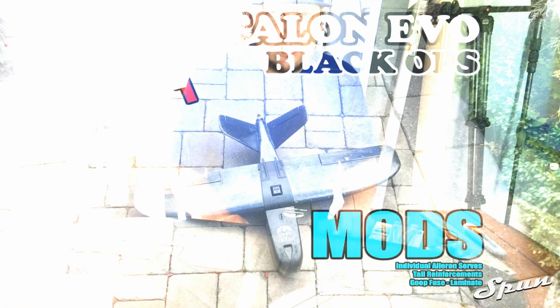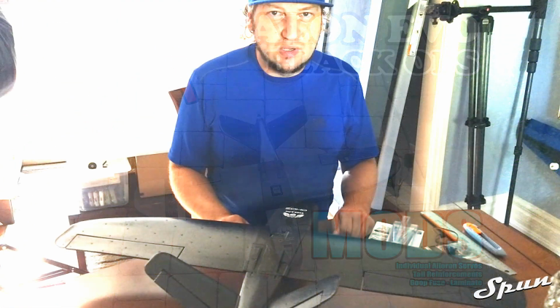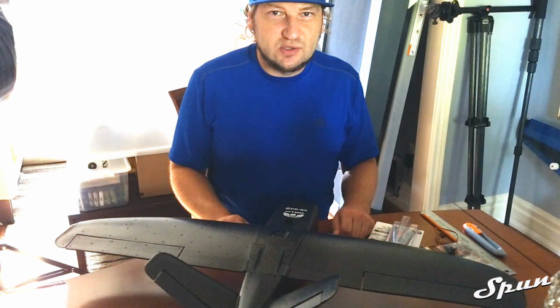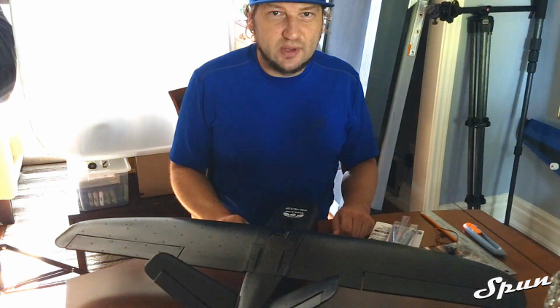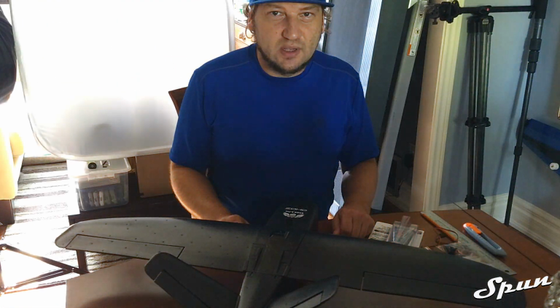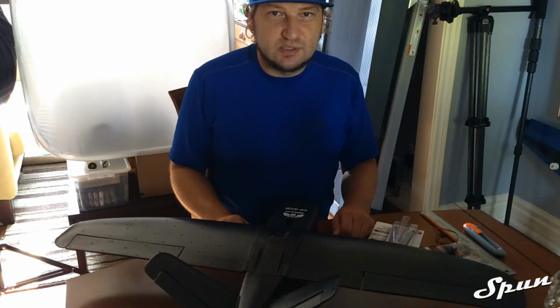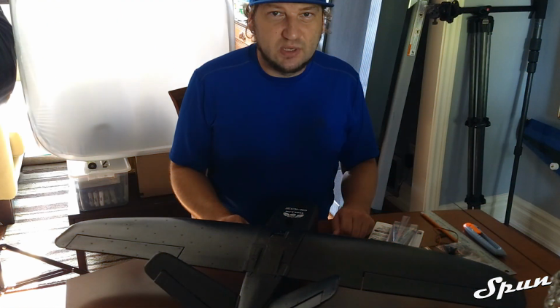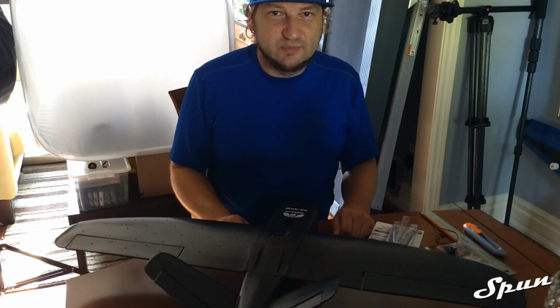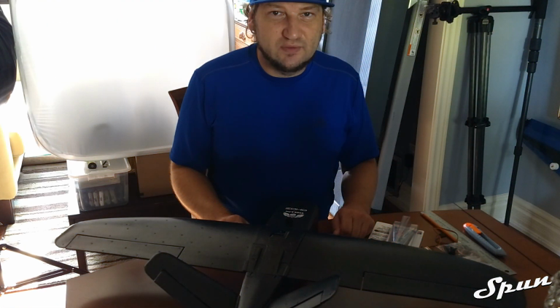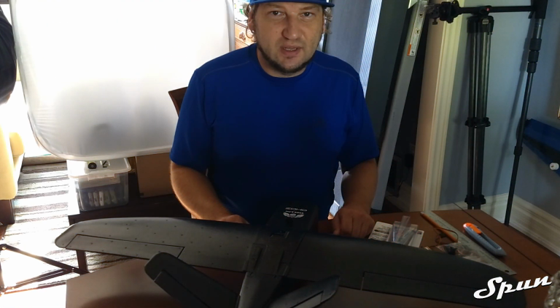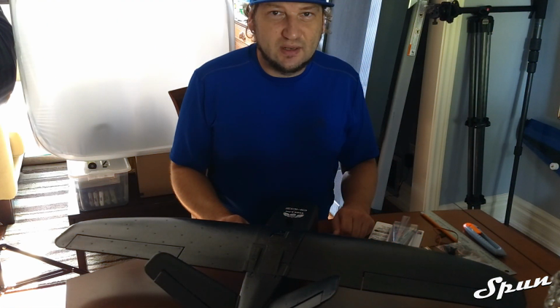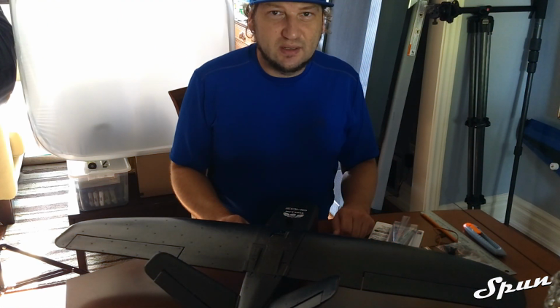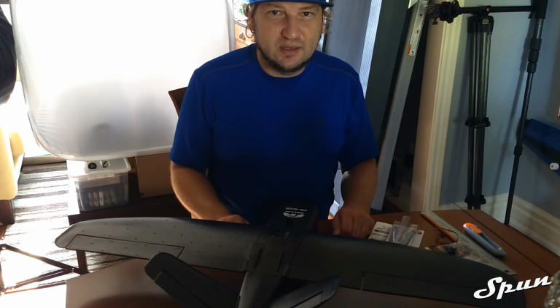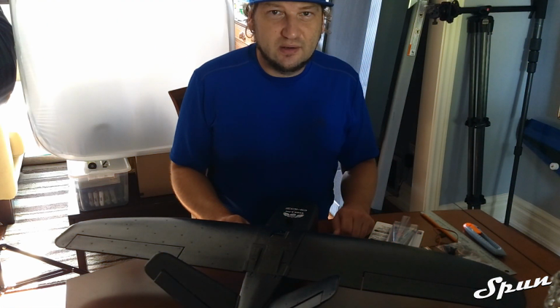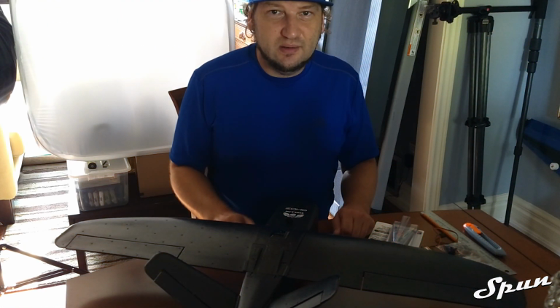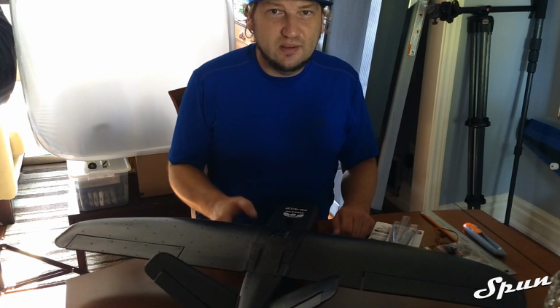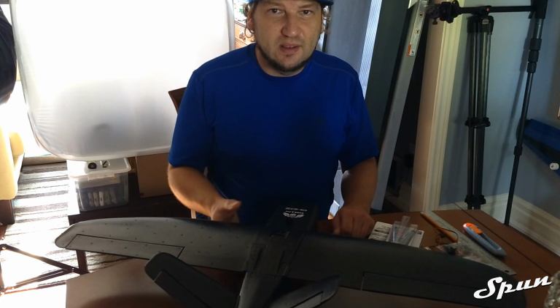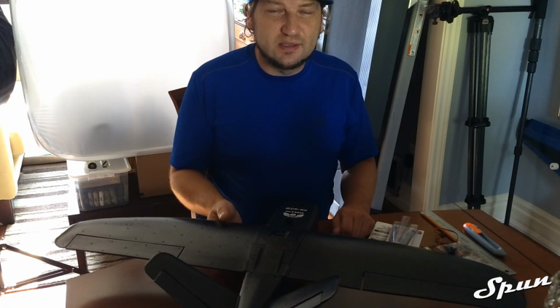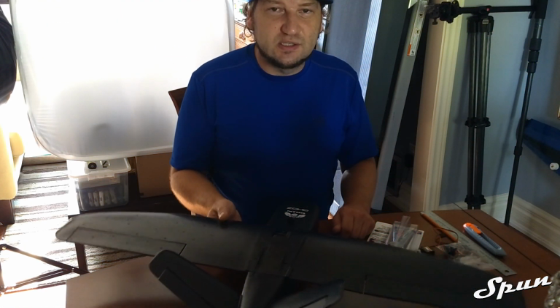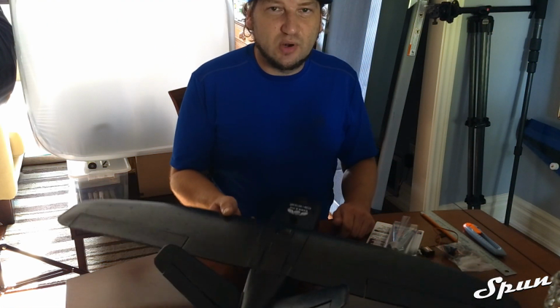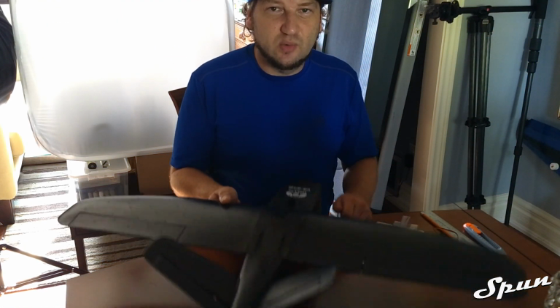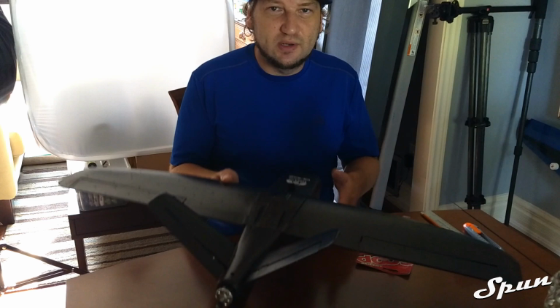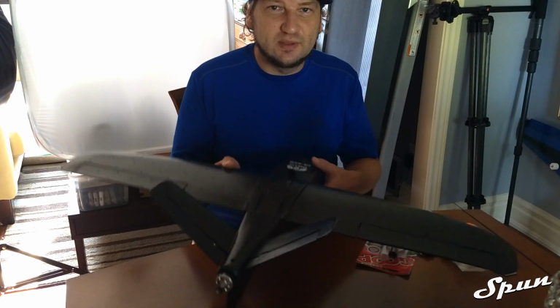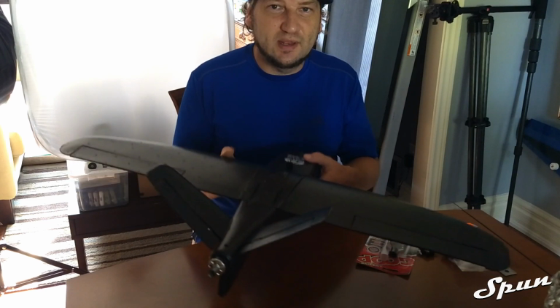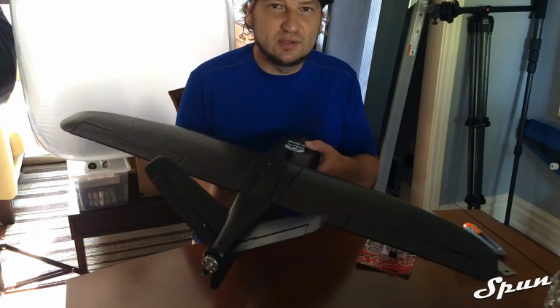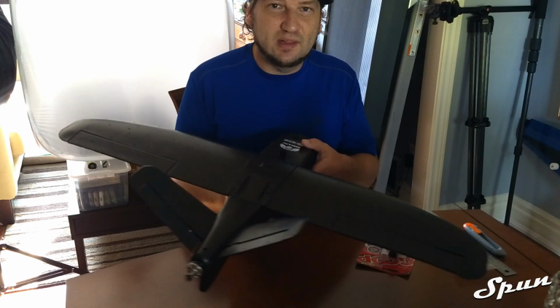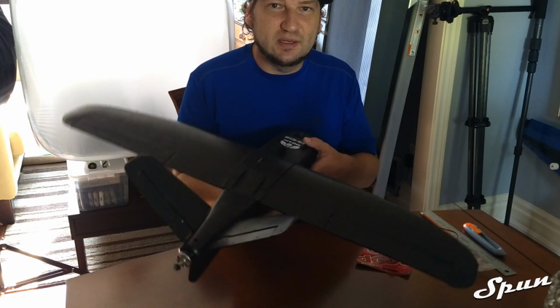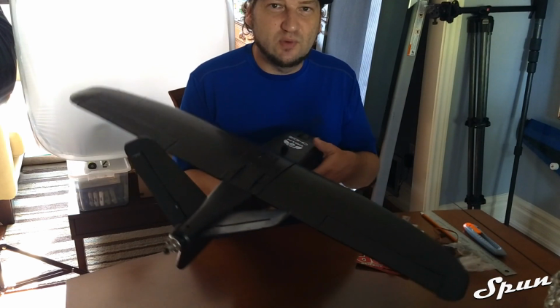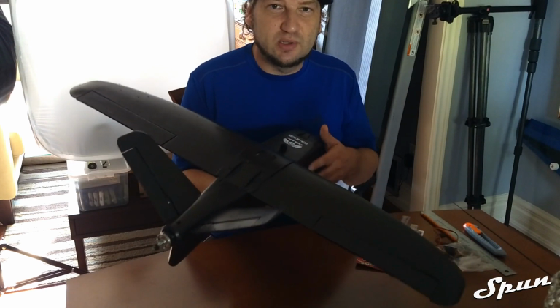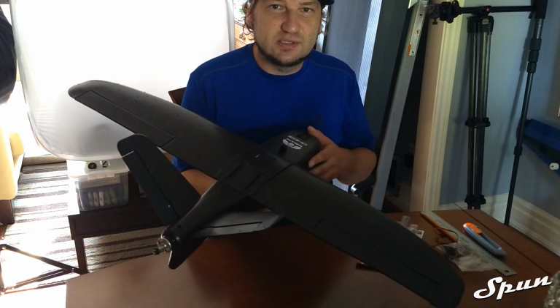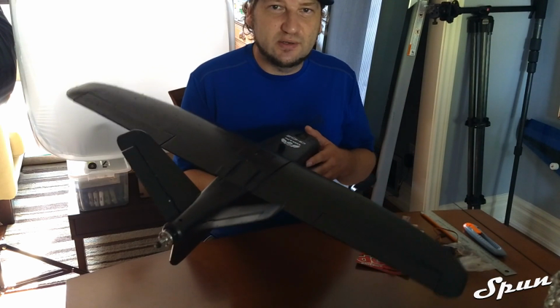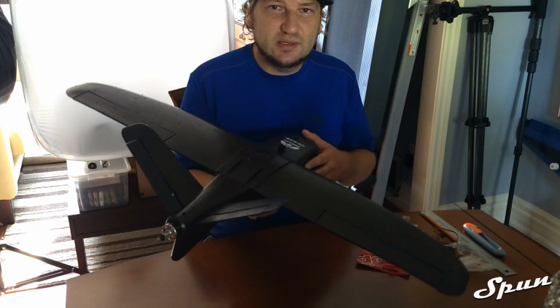What's going on? SpunFPV Cannaday here and this is part one of the NanoTalon EVO build series.